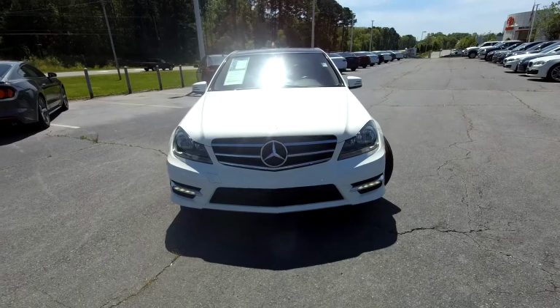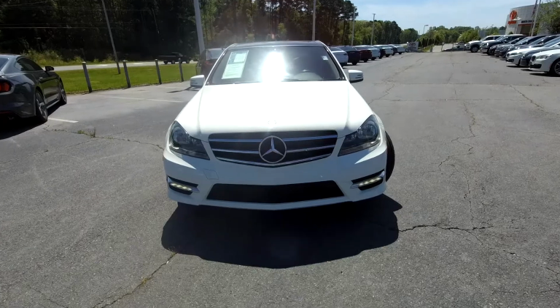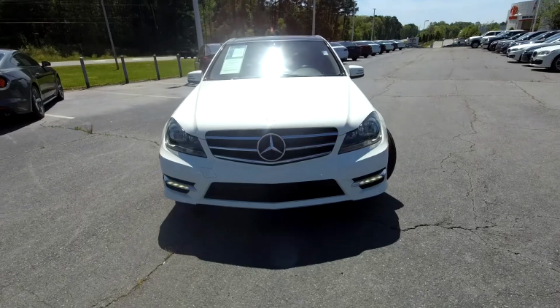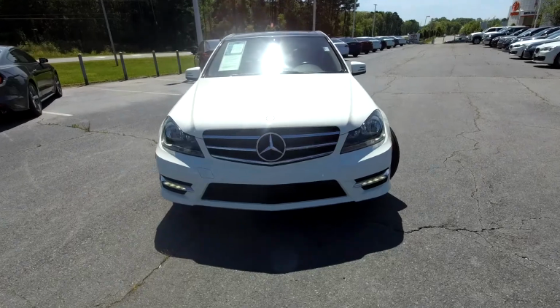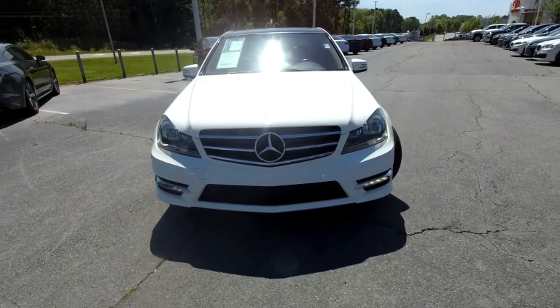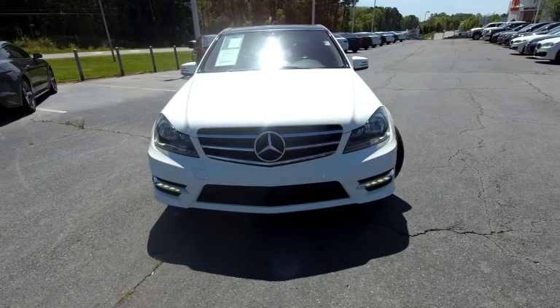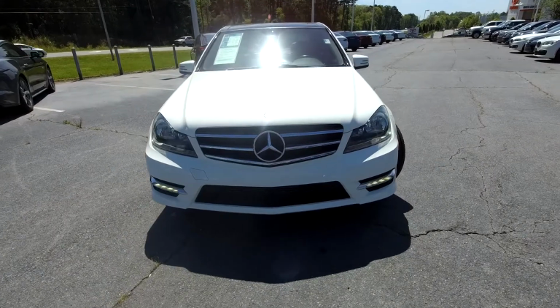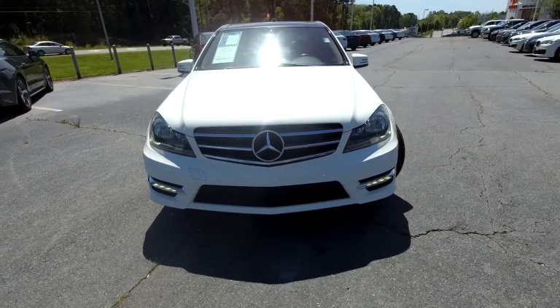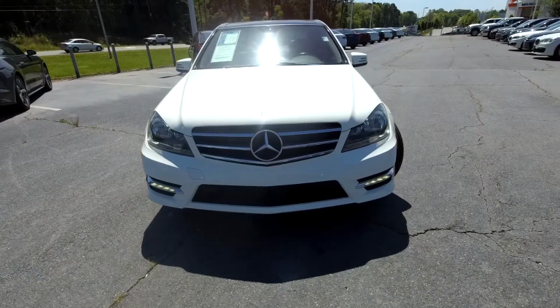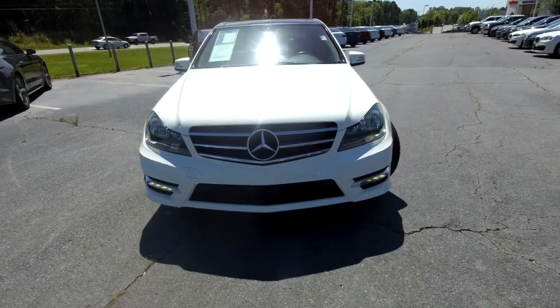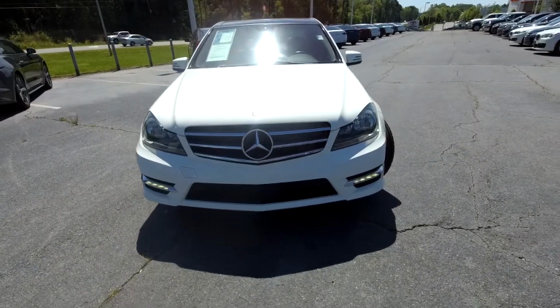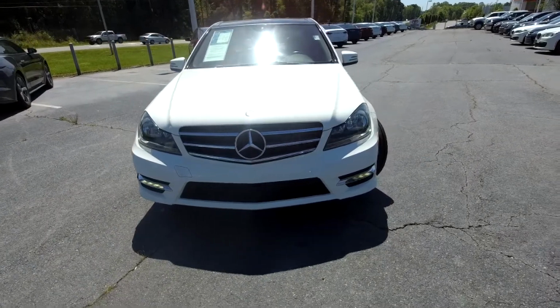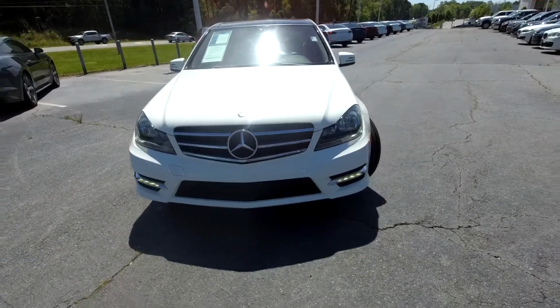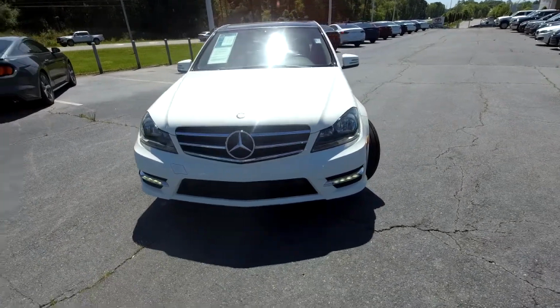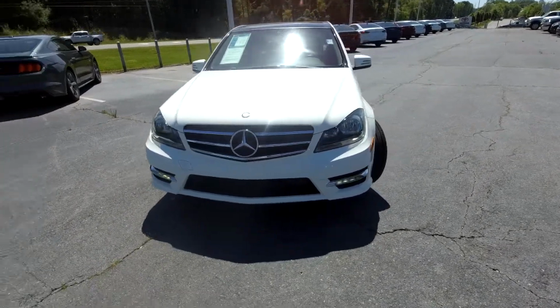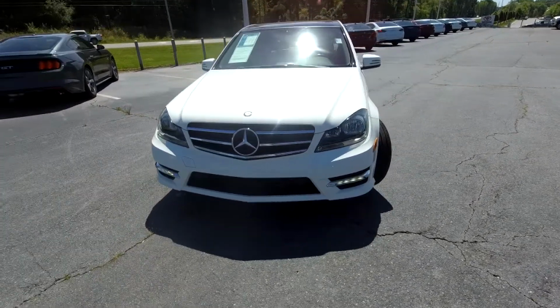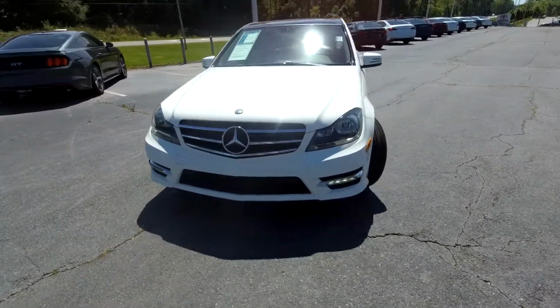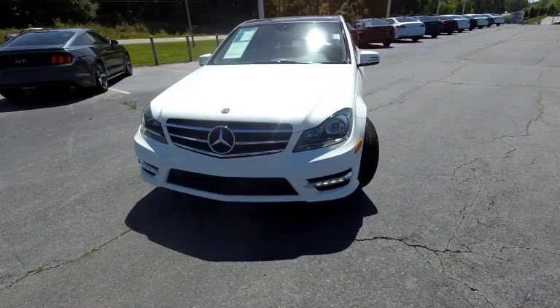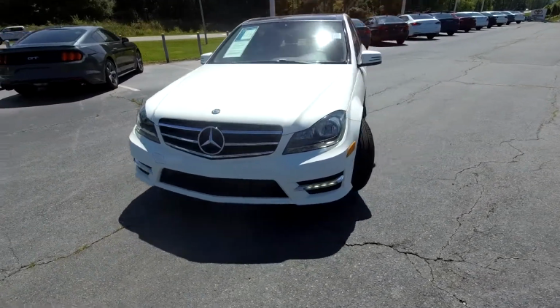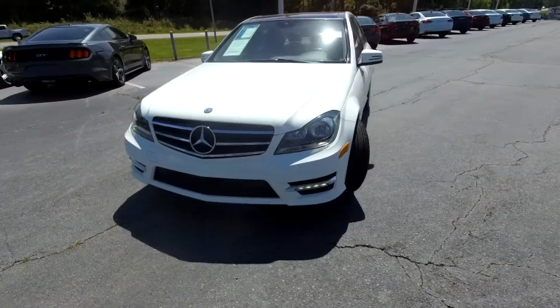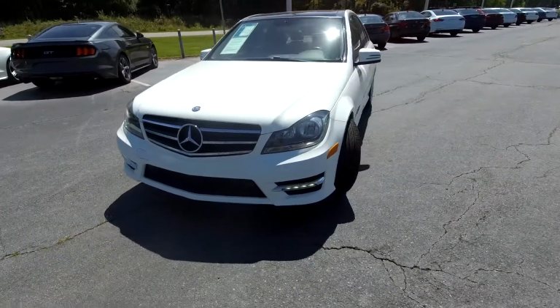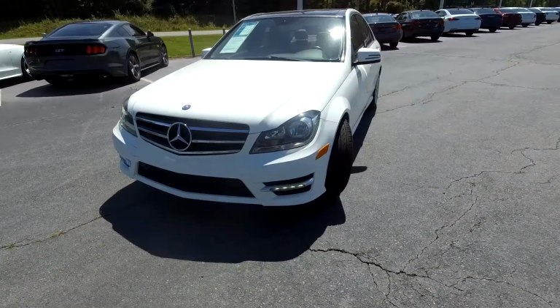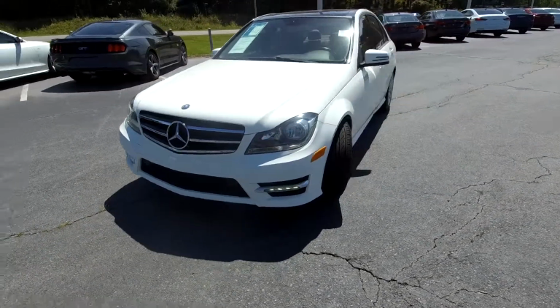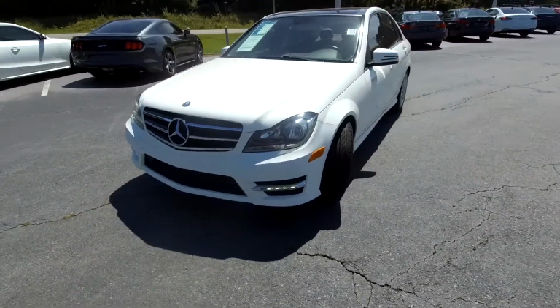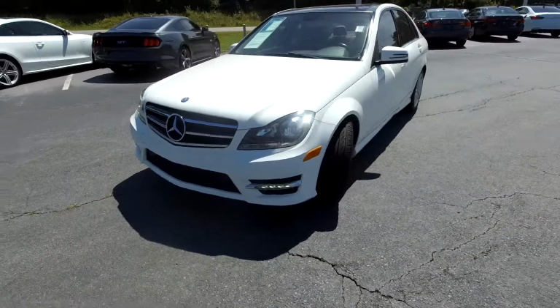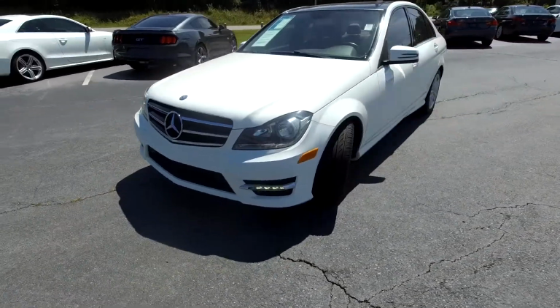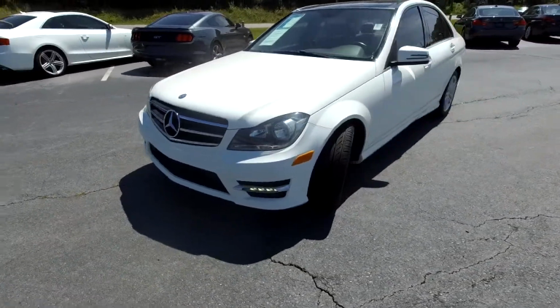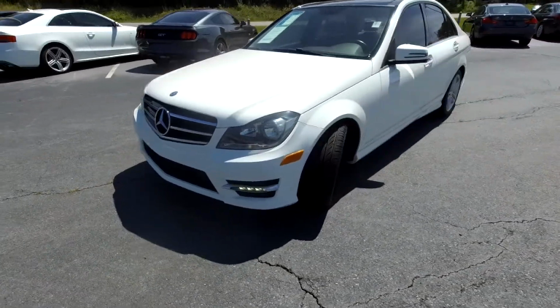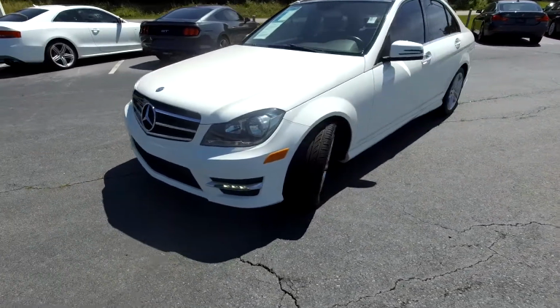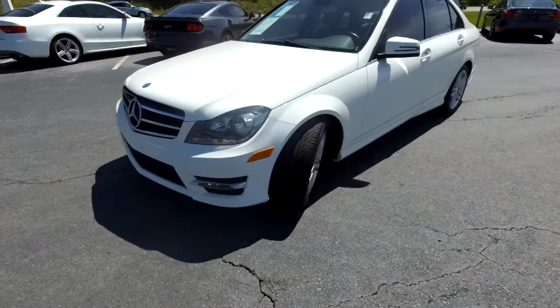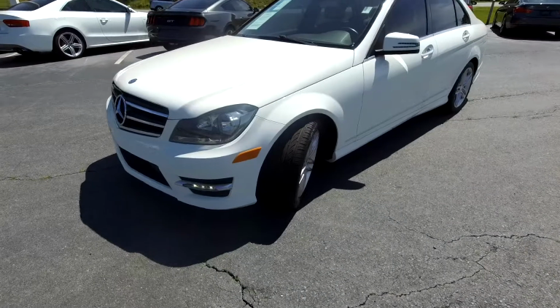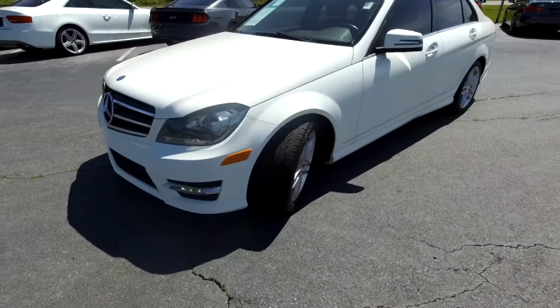Here you are today at Wright One Auto Sales, looking at a 2014 Mercedes C250.